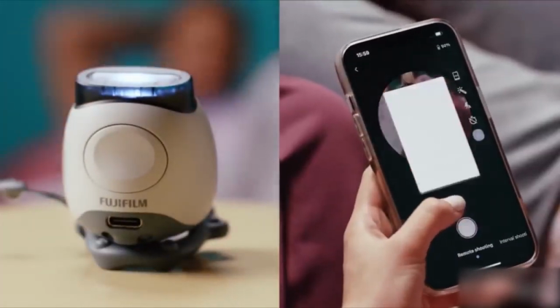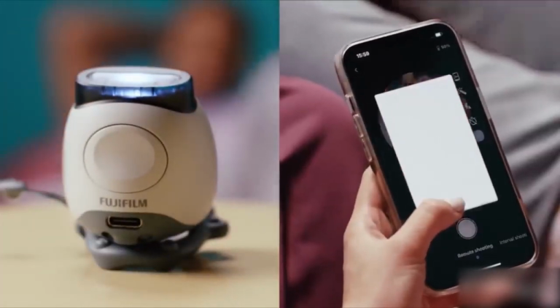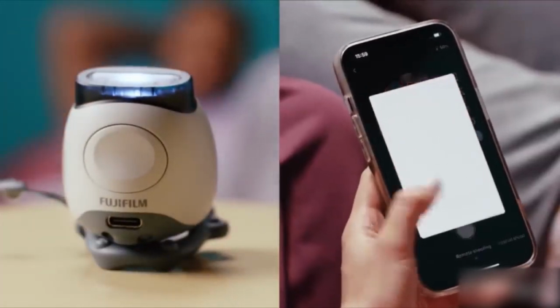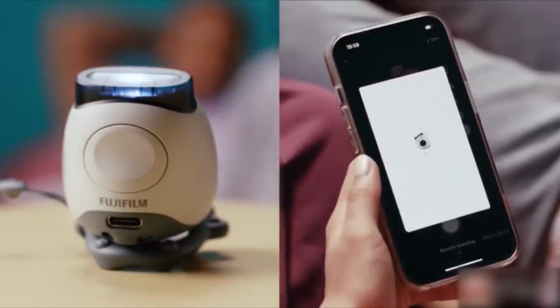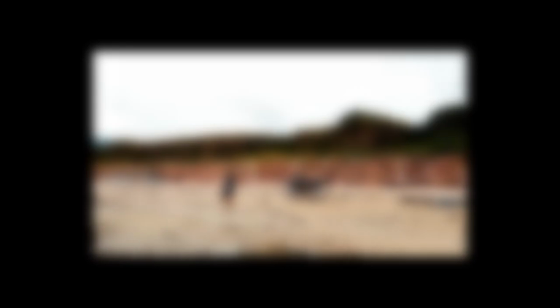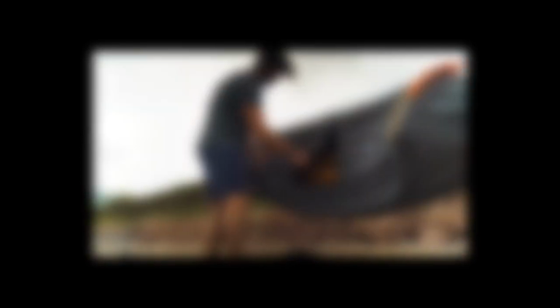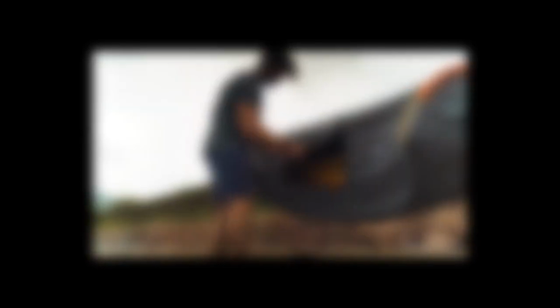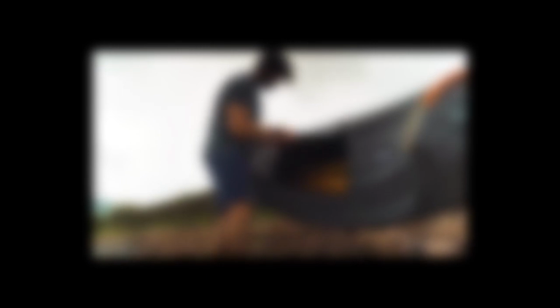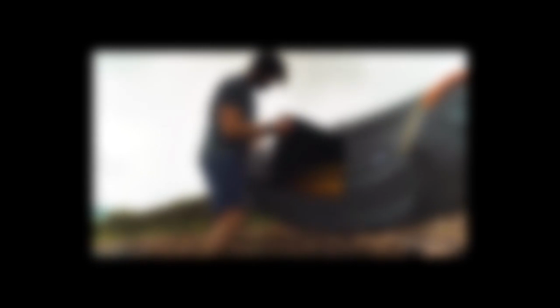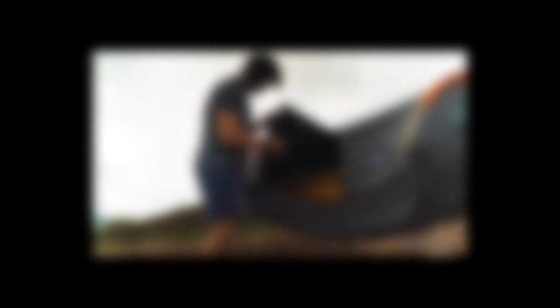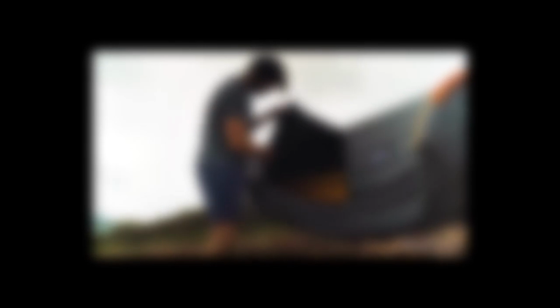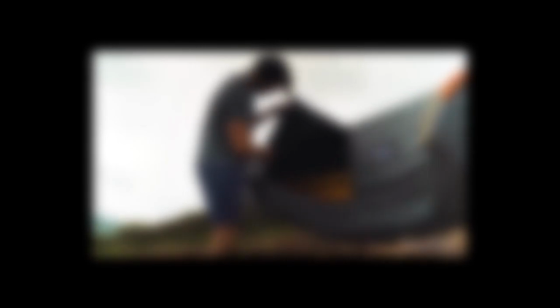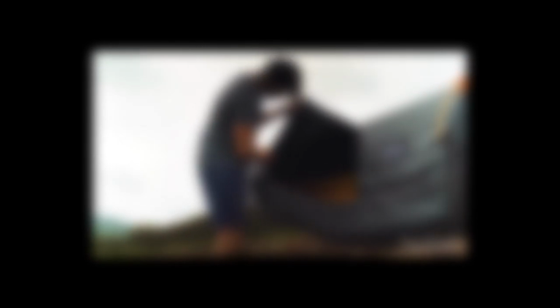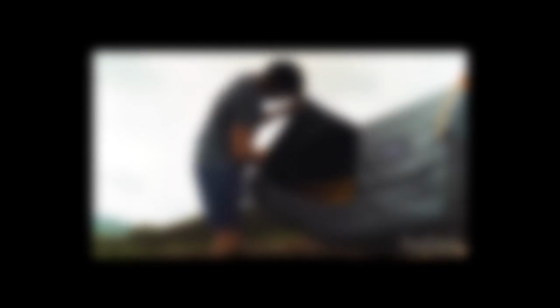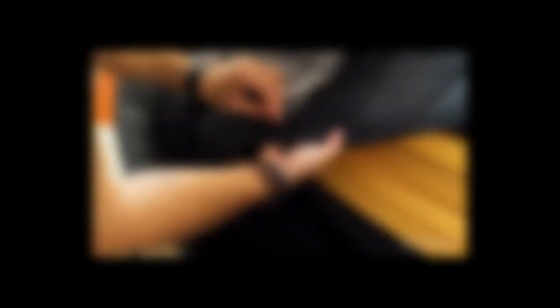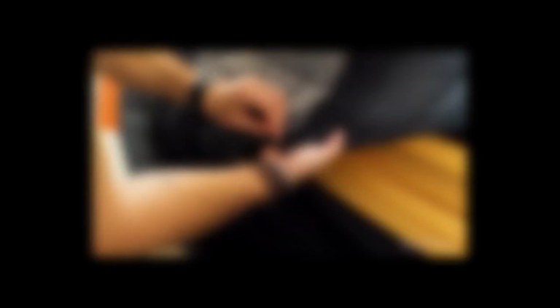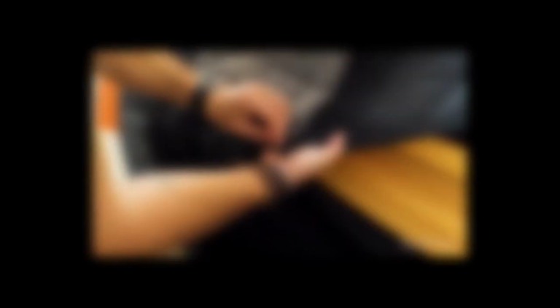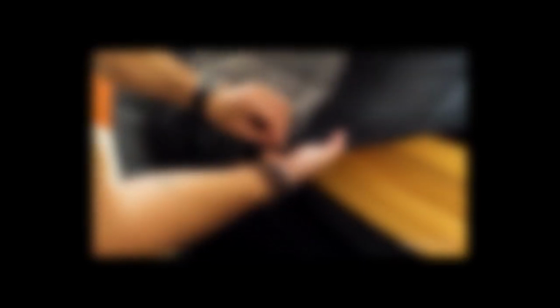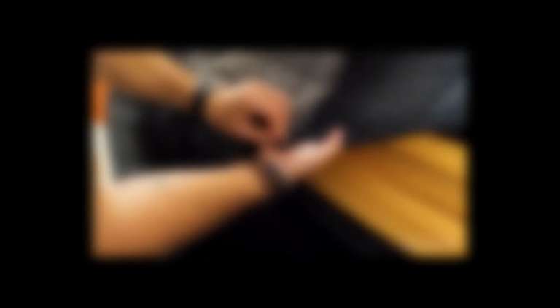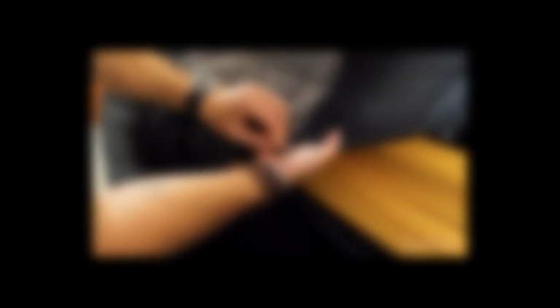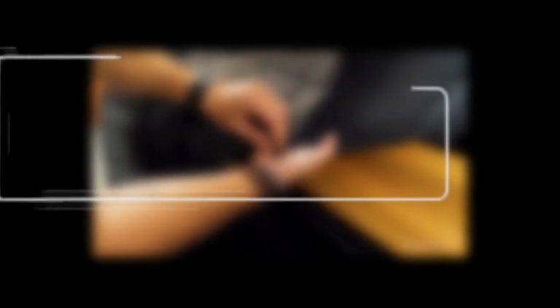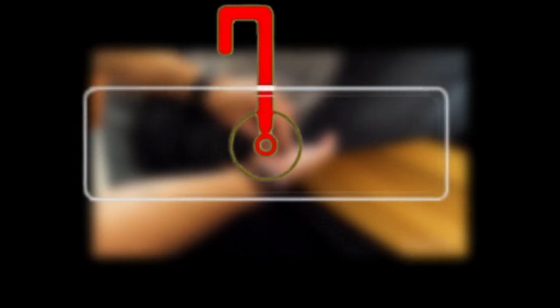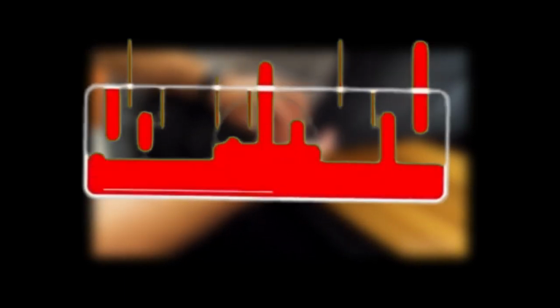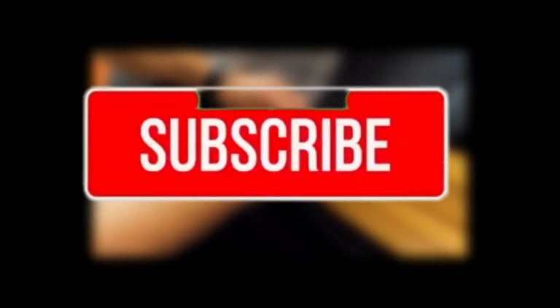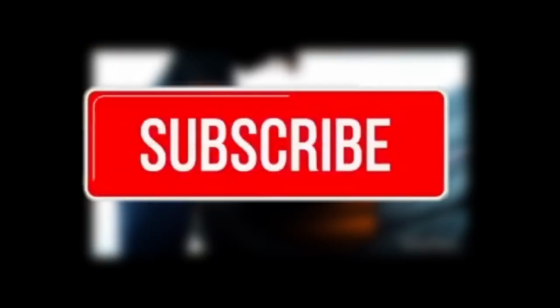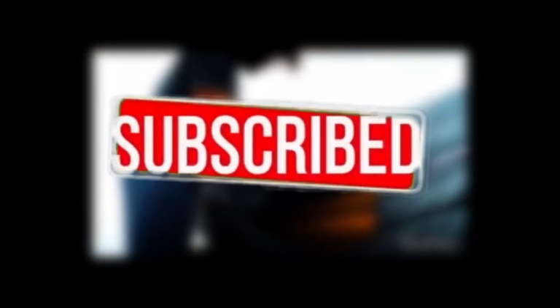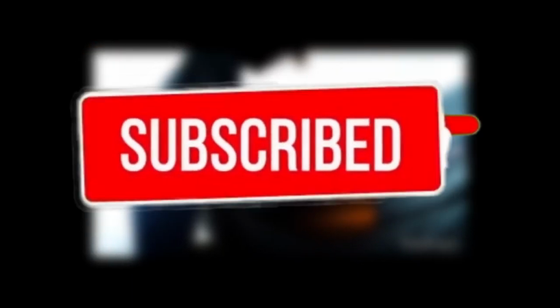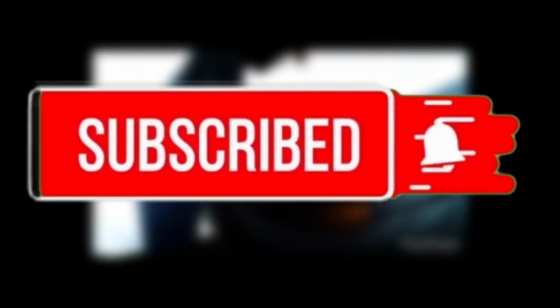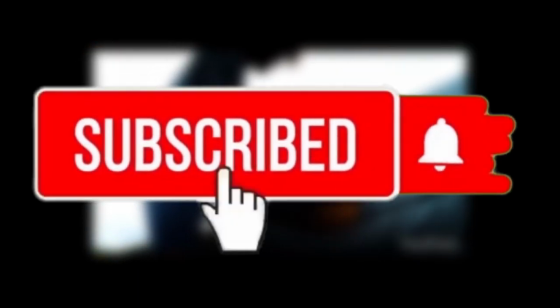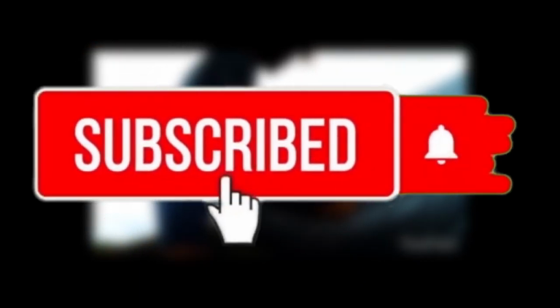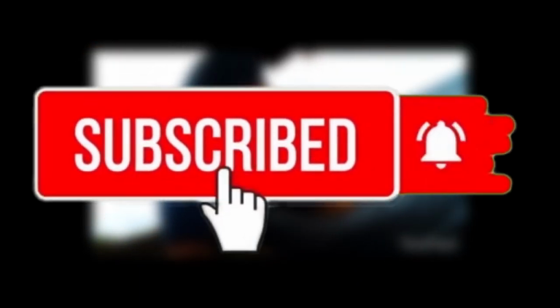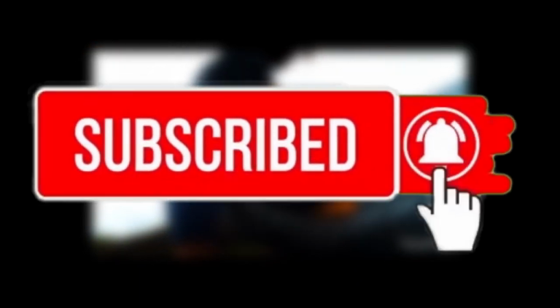Thank you for watching. We are currently building the channel, so please make sure you don't leave without subscribing.